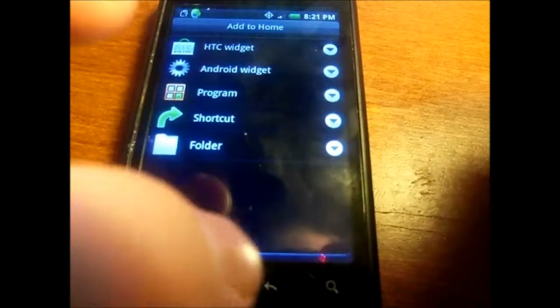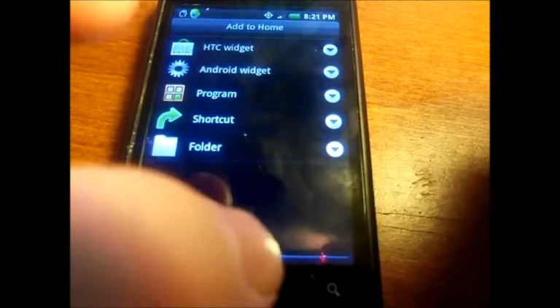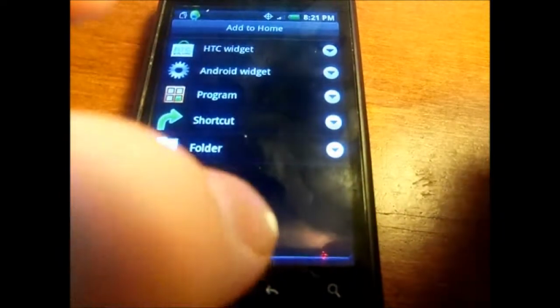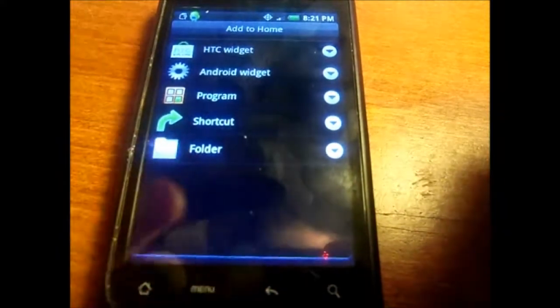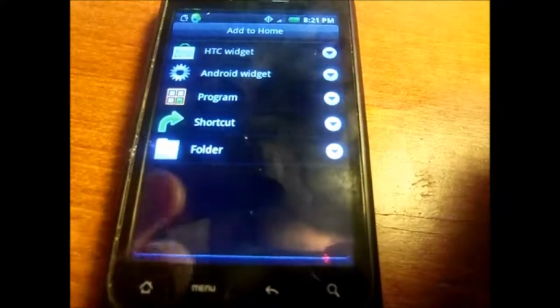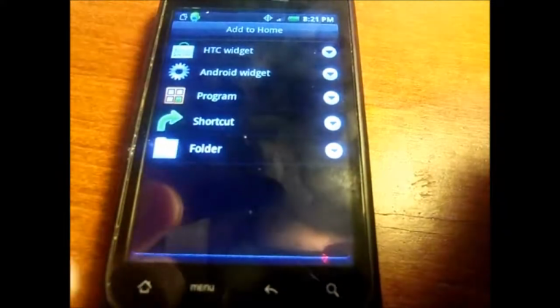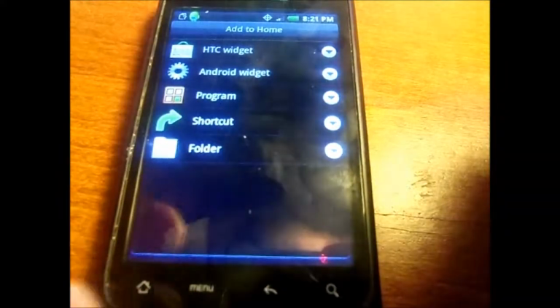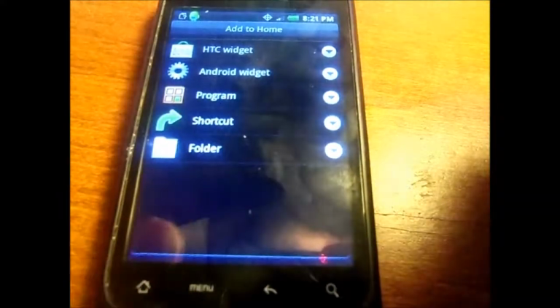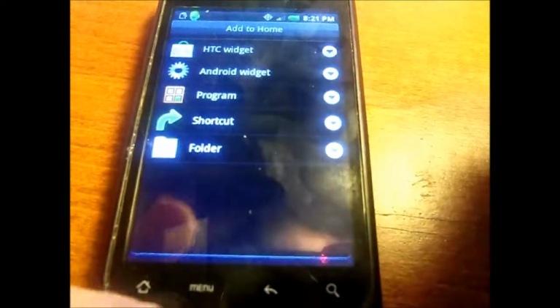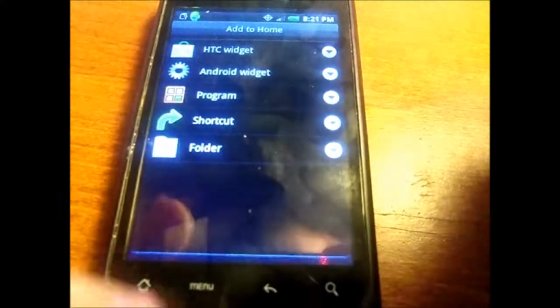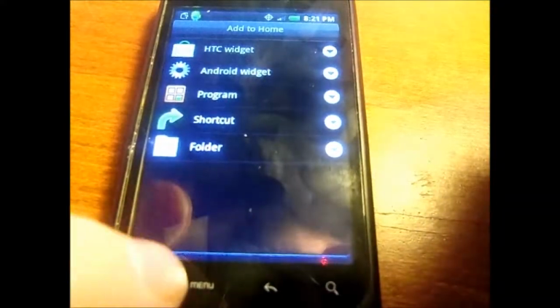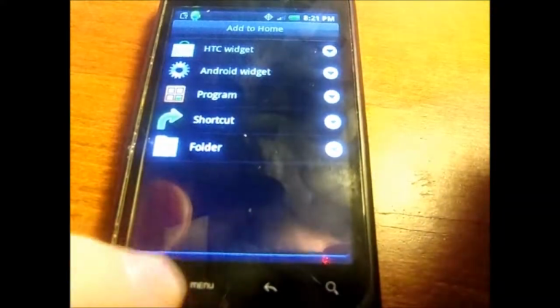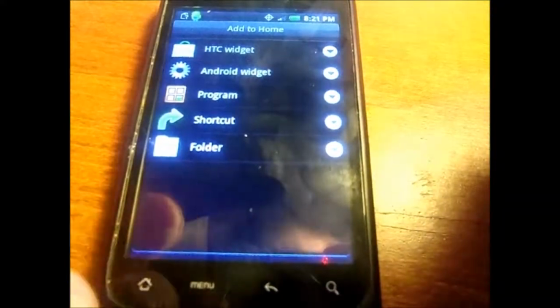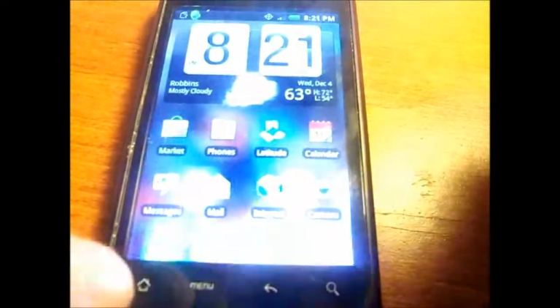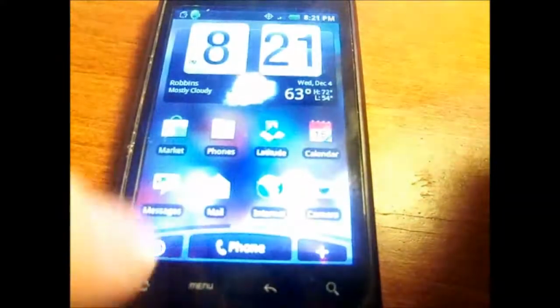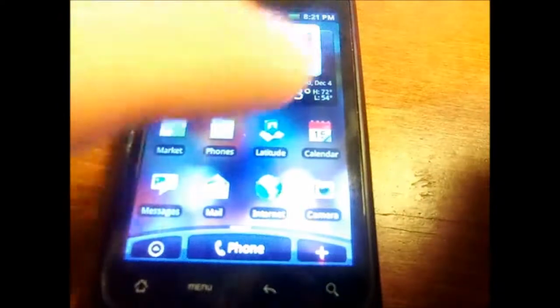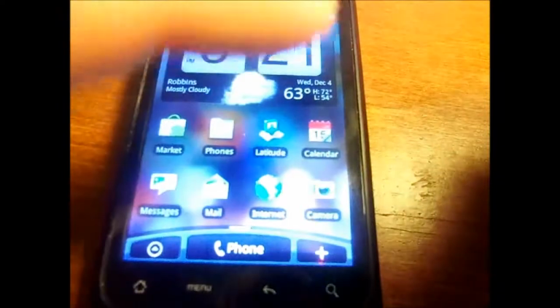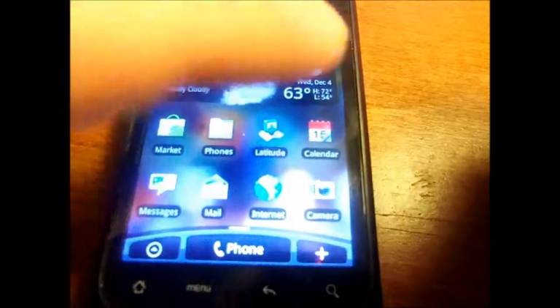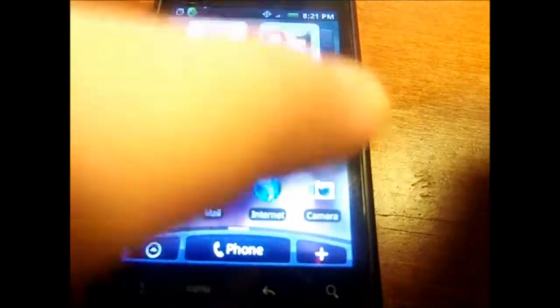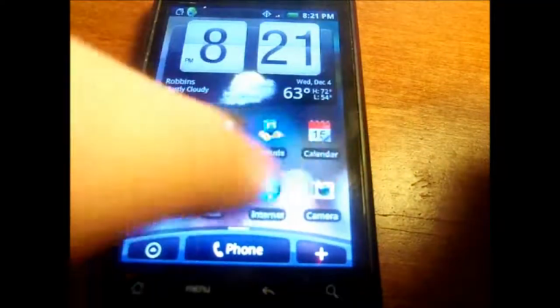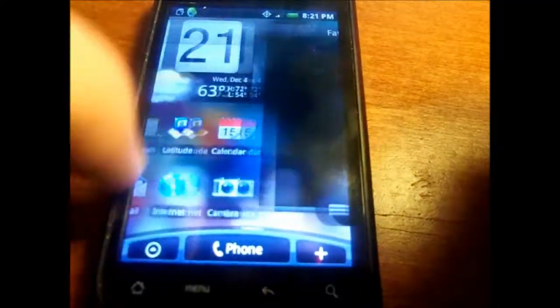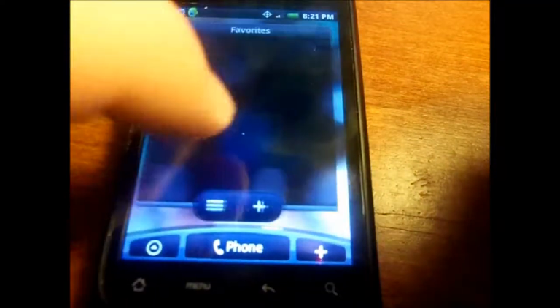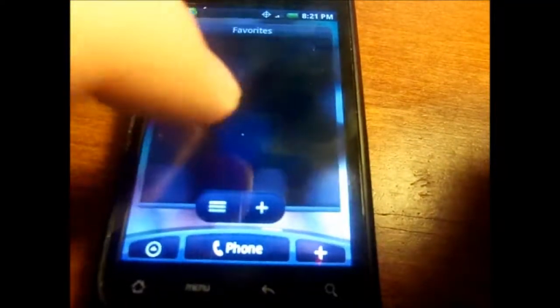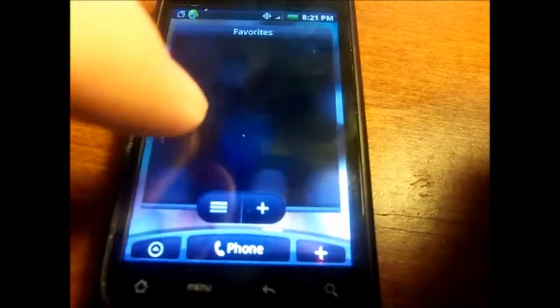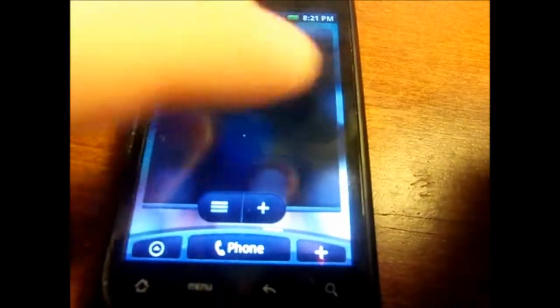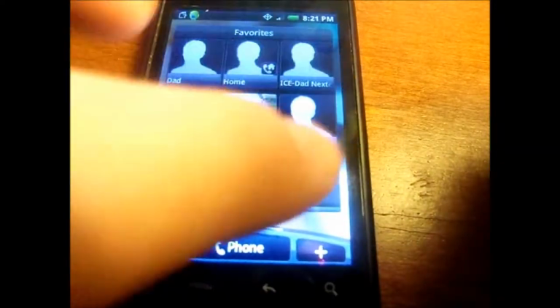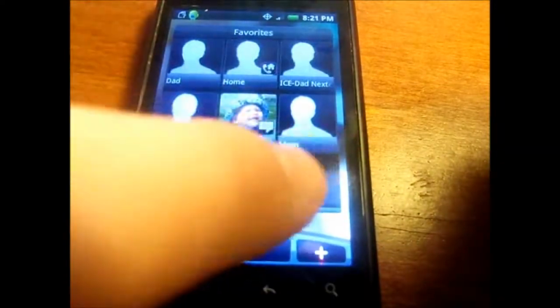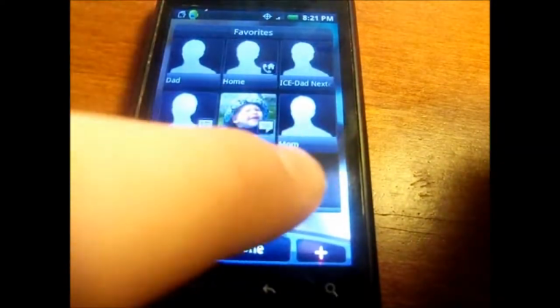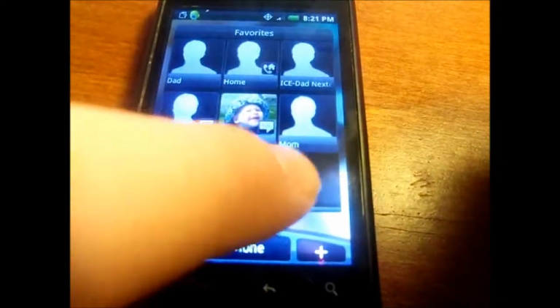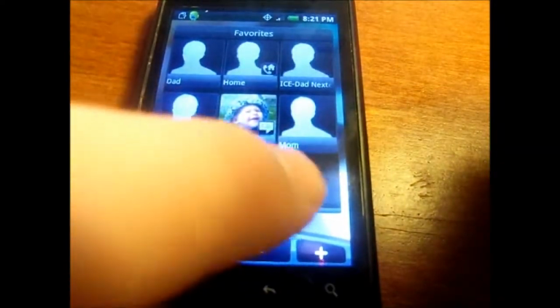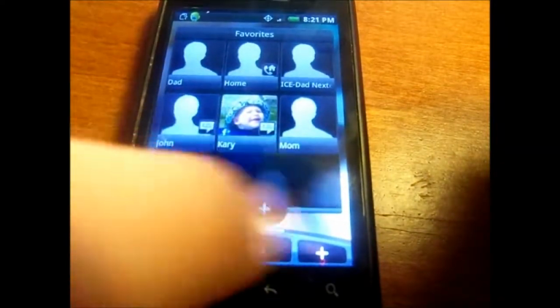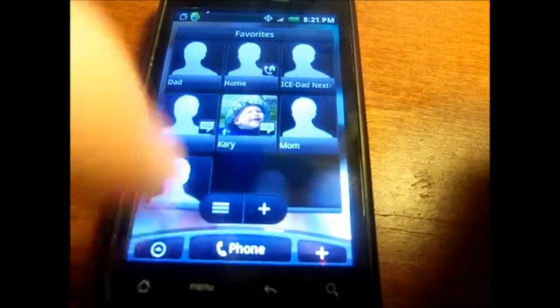Then you have your option for adding widgets, and that's your home button. You have your favorites for your contacts.